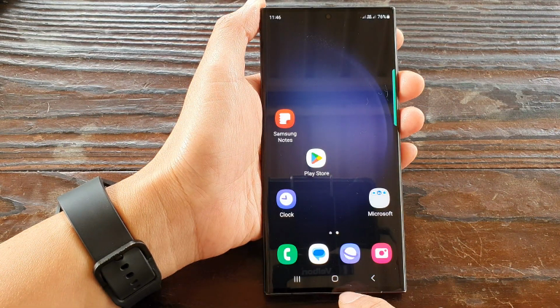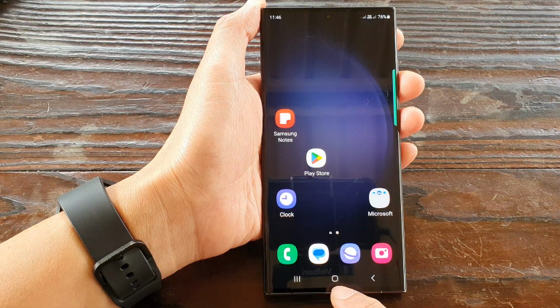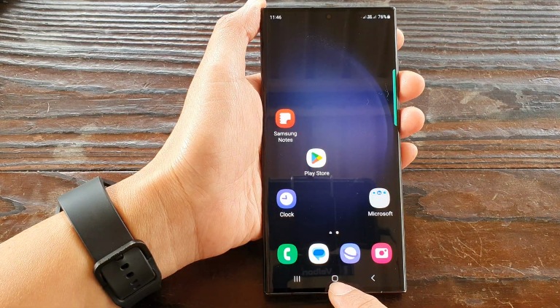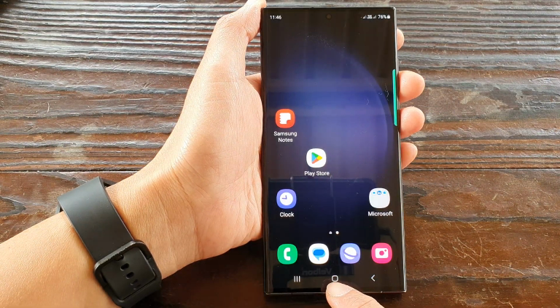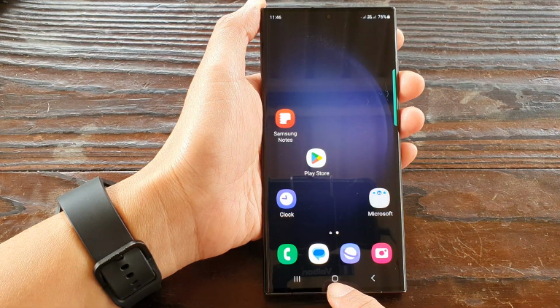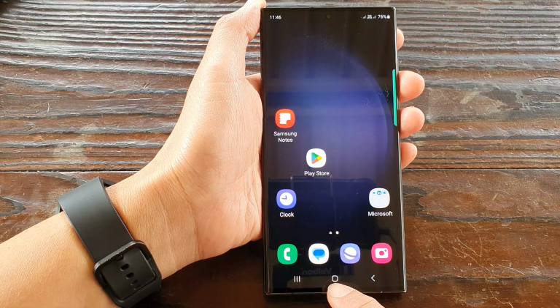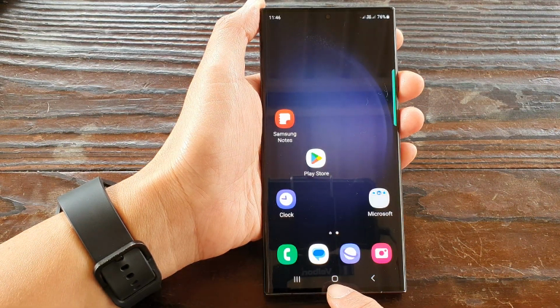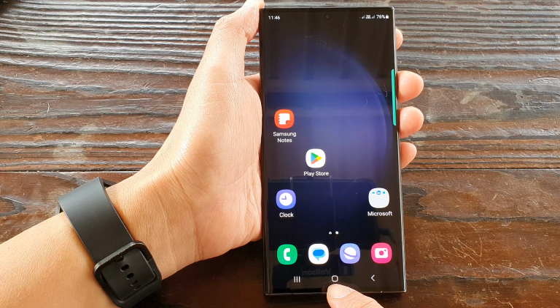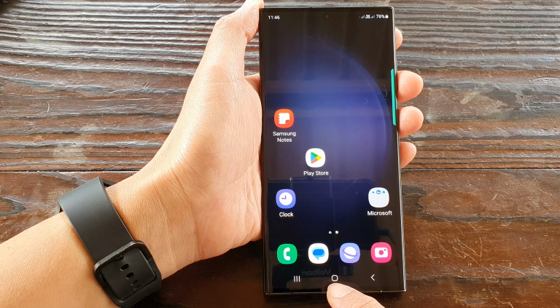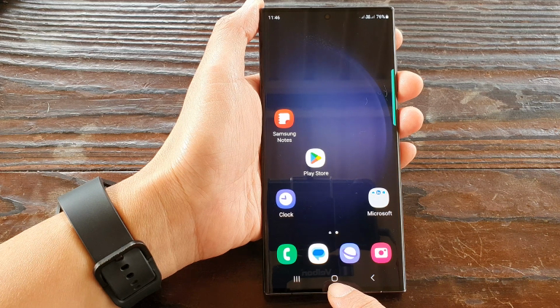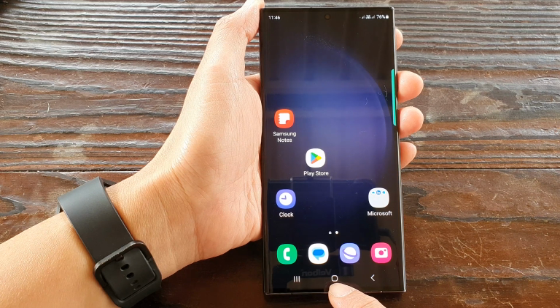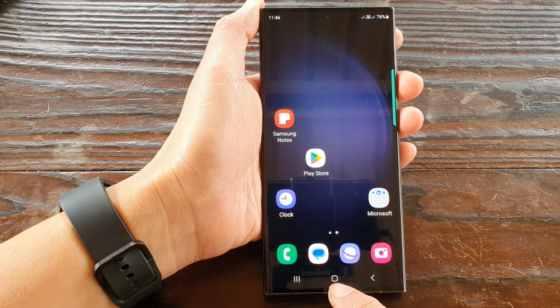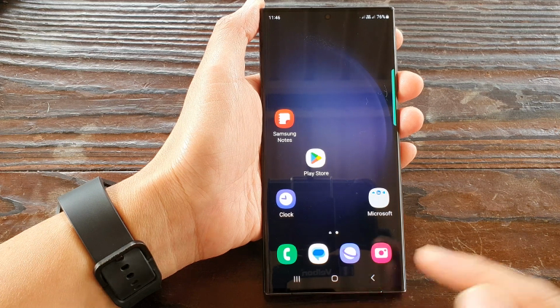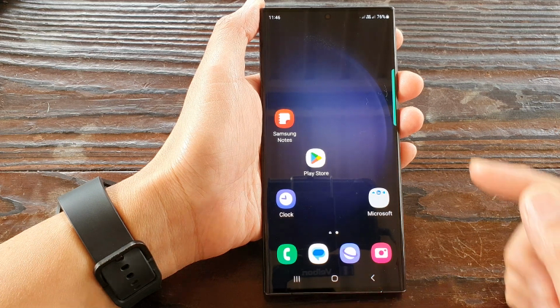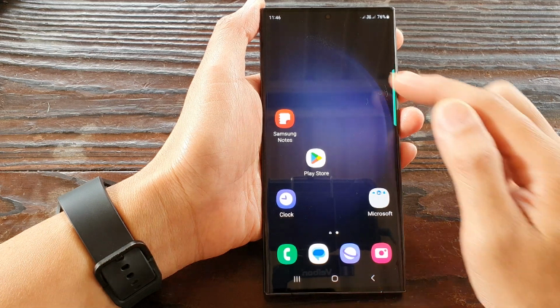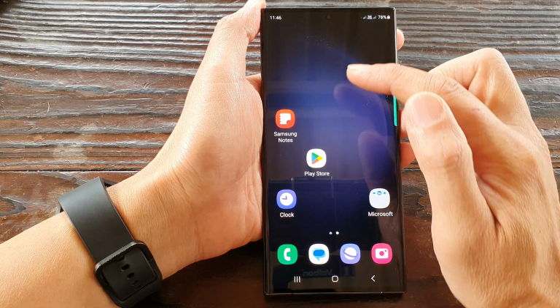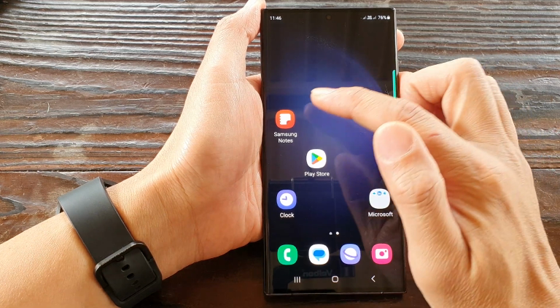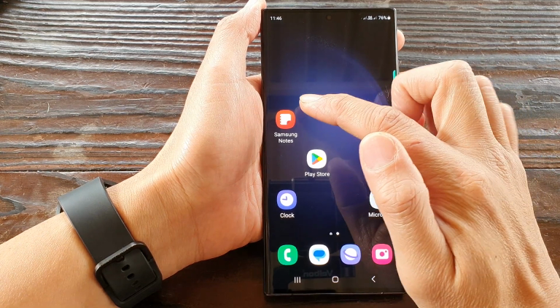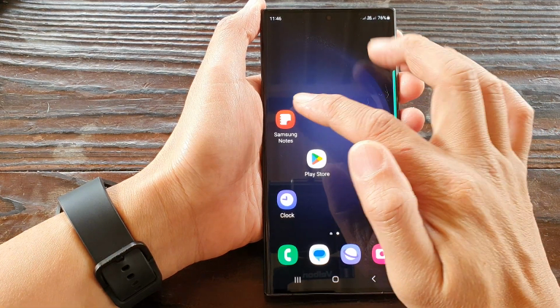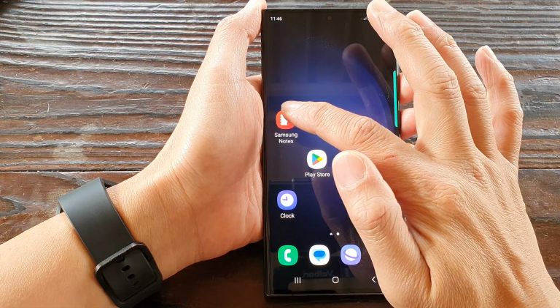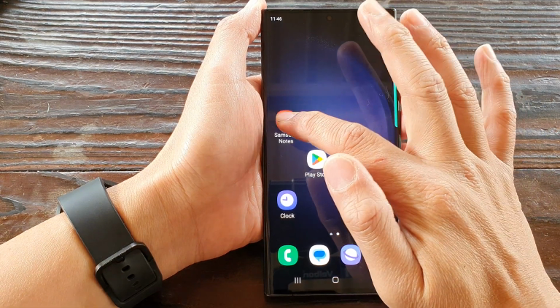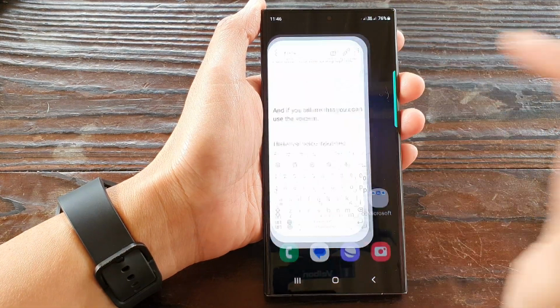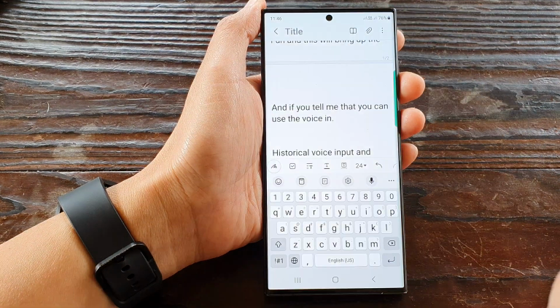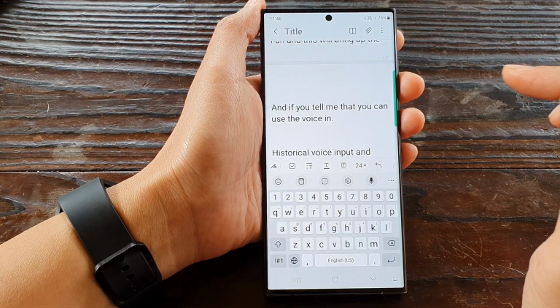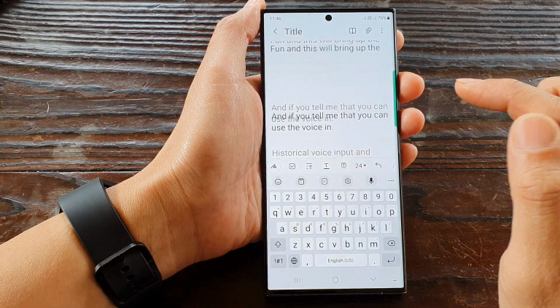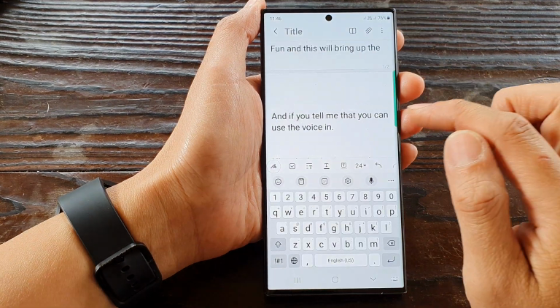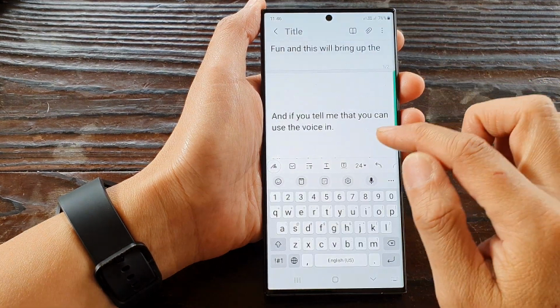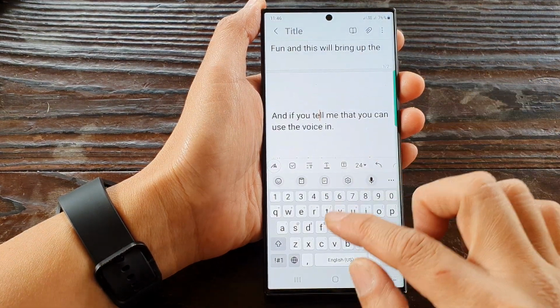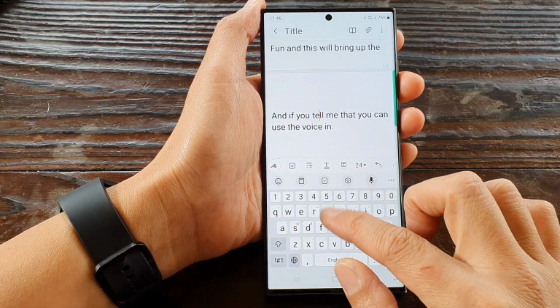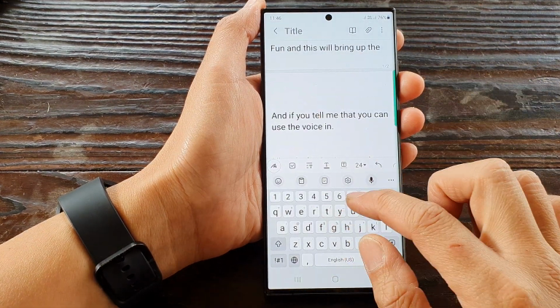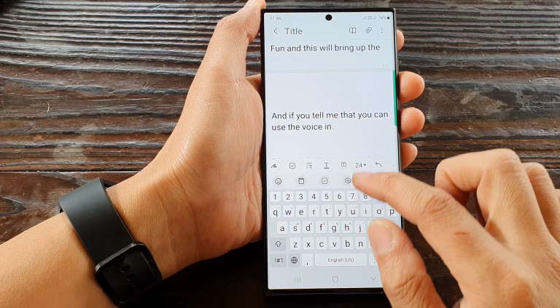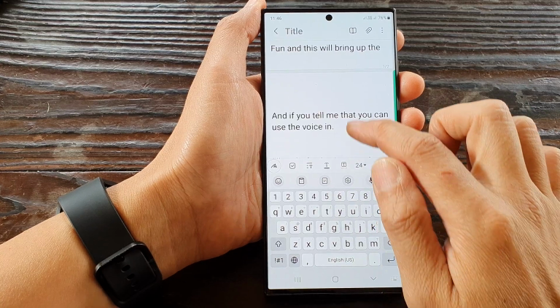Let's go back to the home screen by tapping on the home button. Then we open up Samsung Notes. Now the keyboard is already opened.